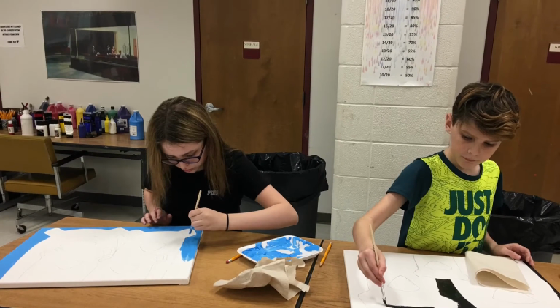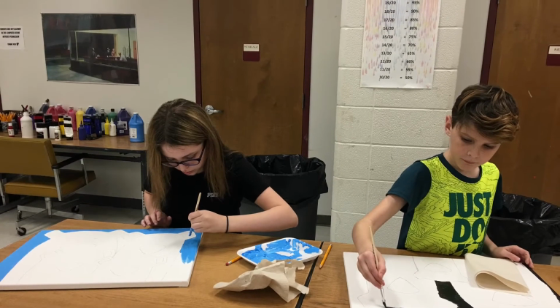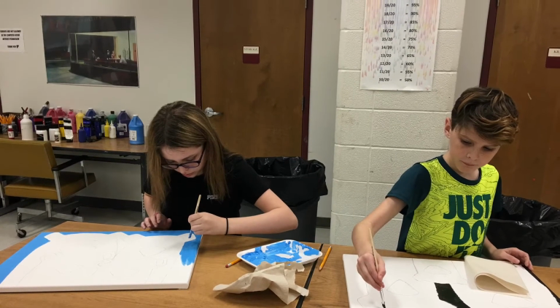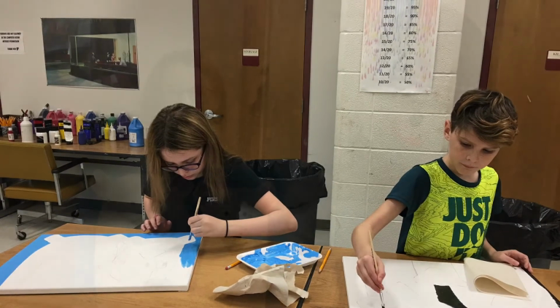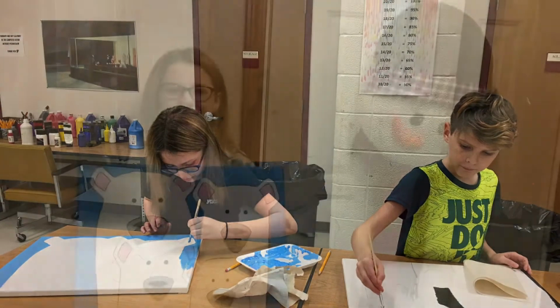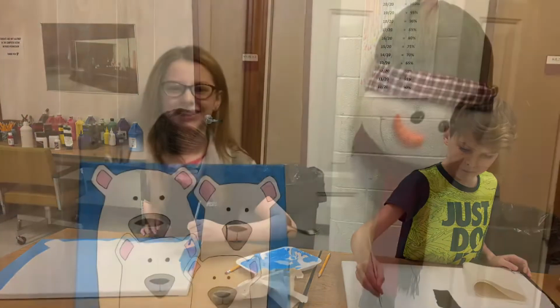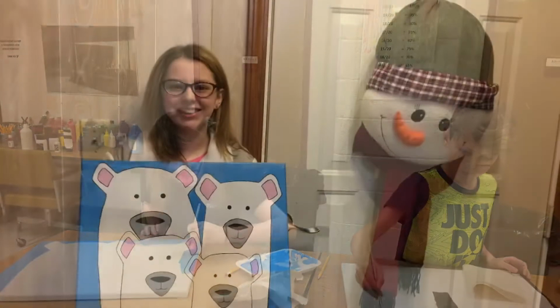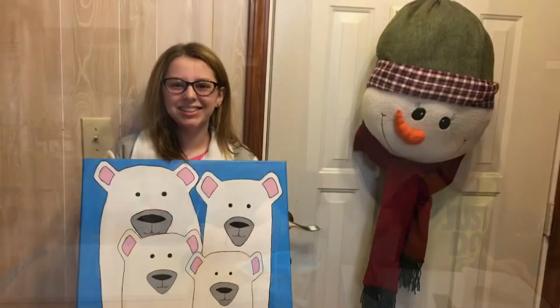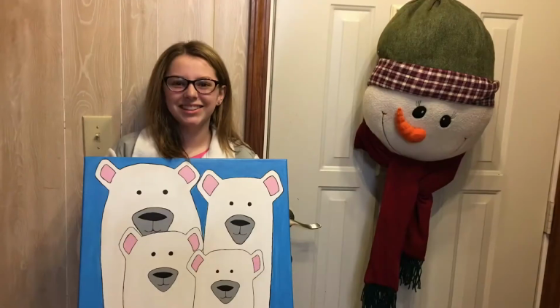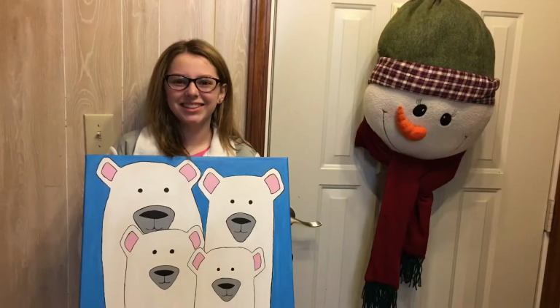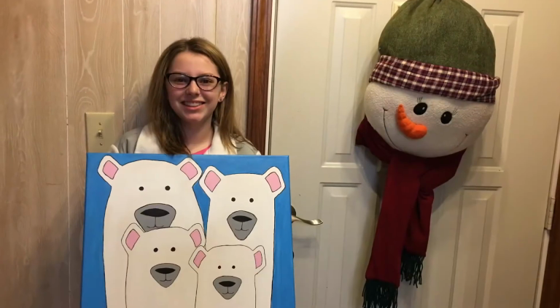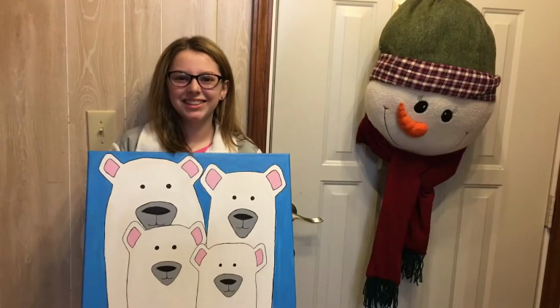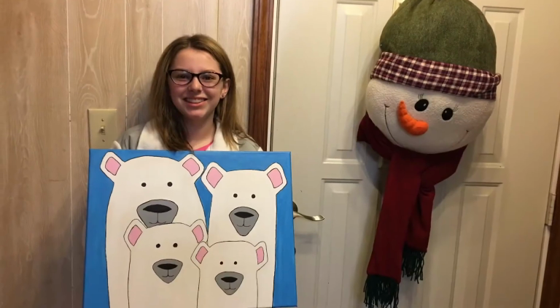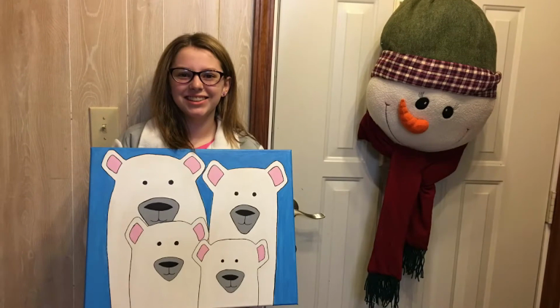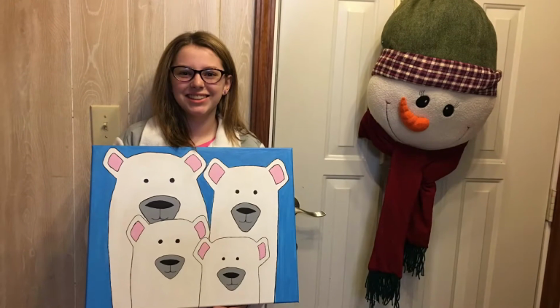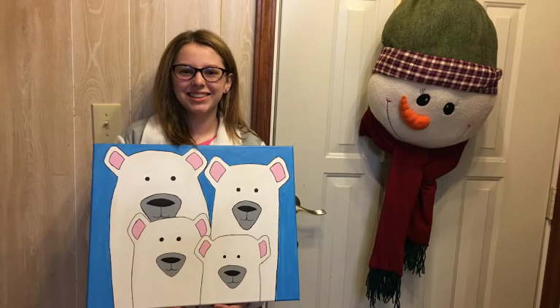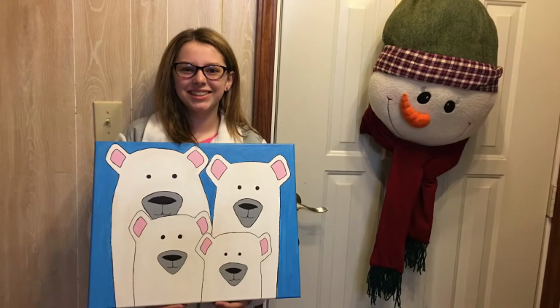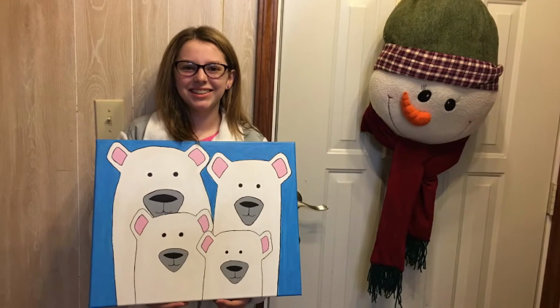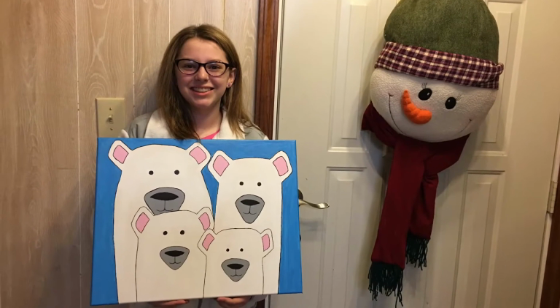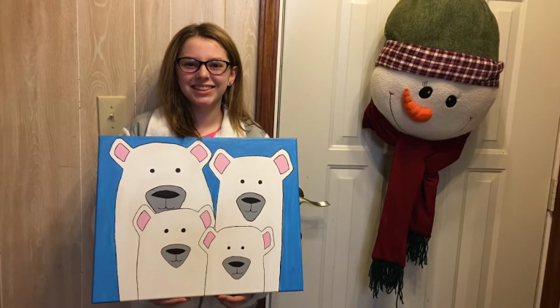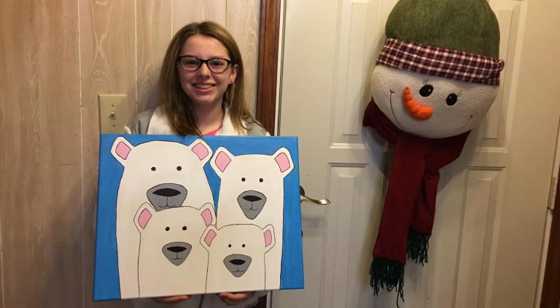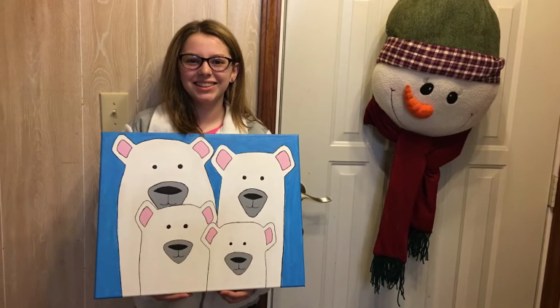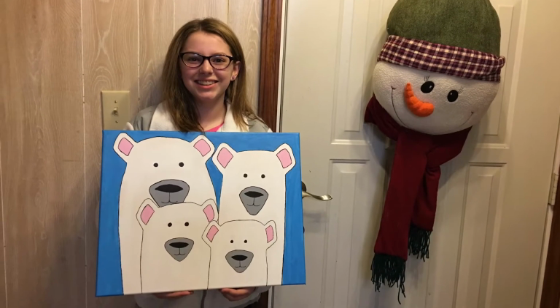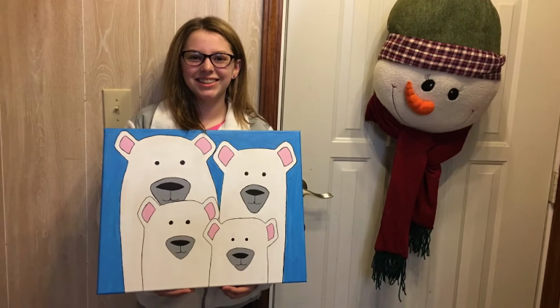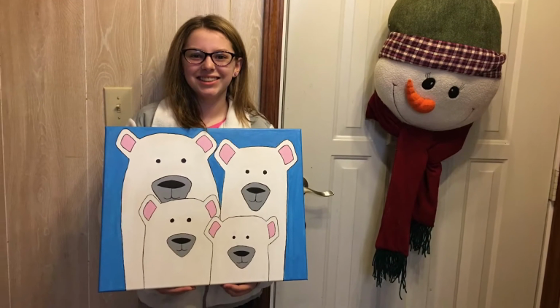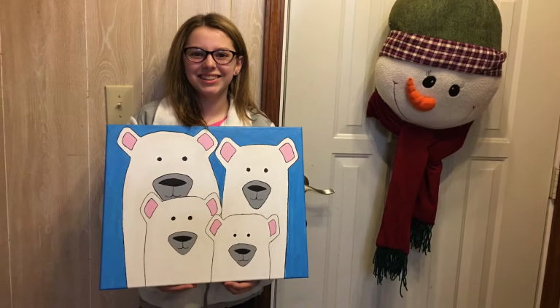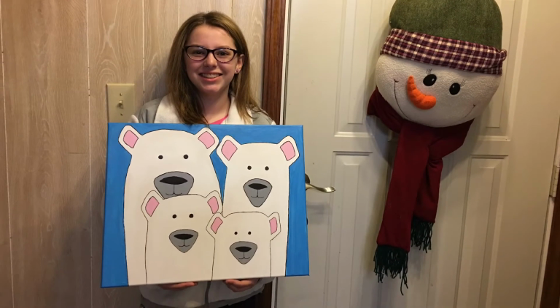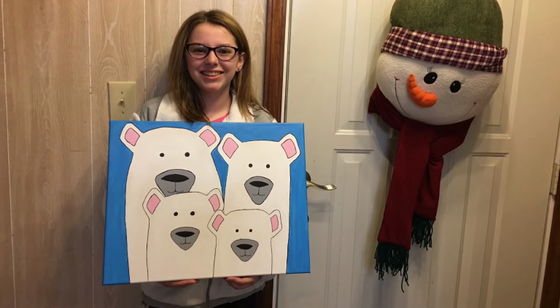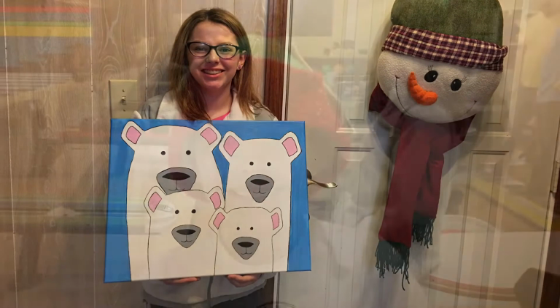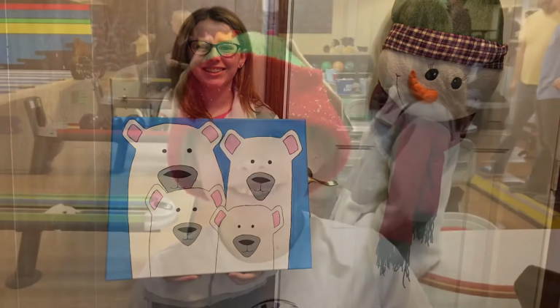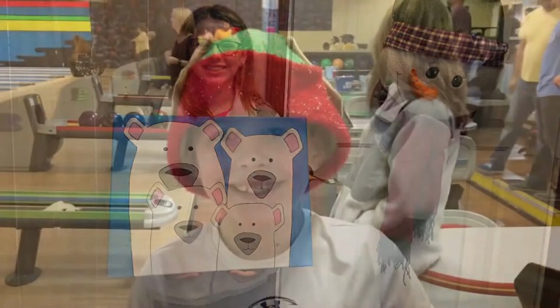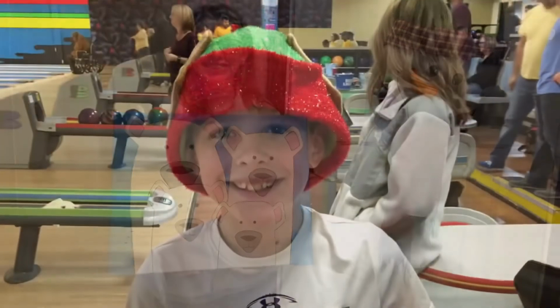We had an art event at the kids' school, and they both made some polar bear pictures. After that, we went bowling.